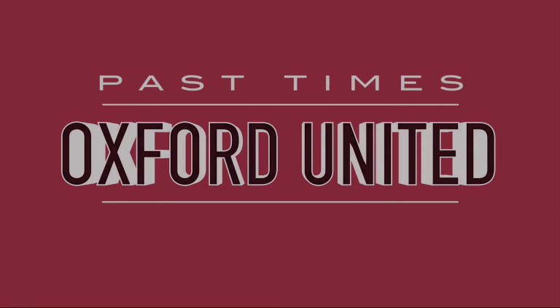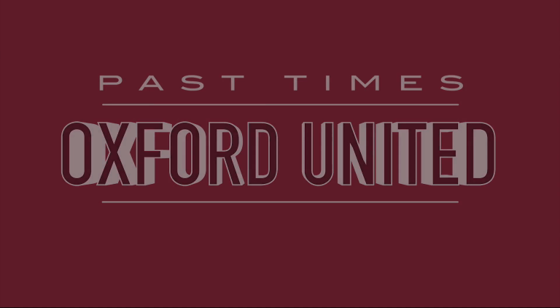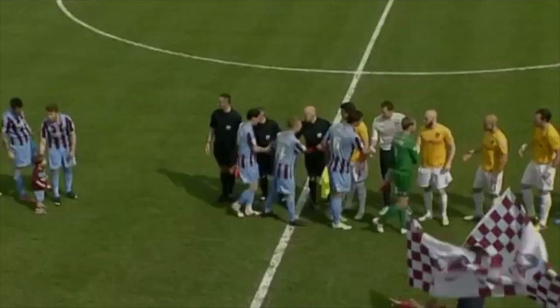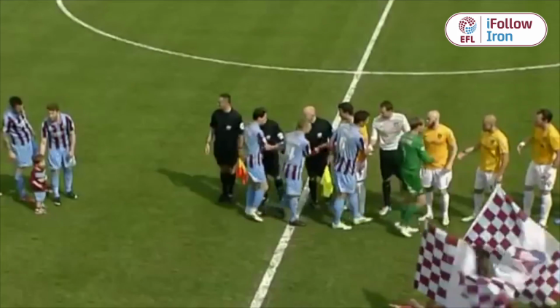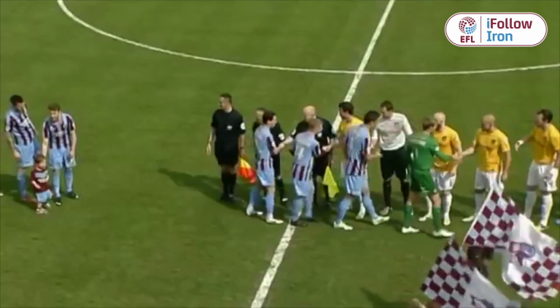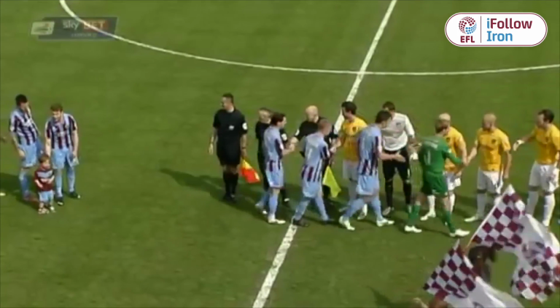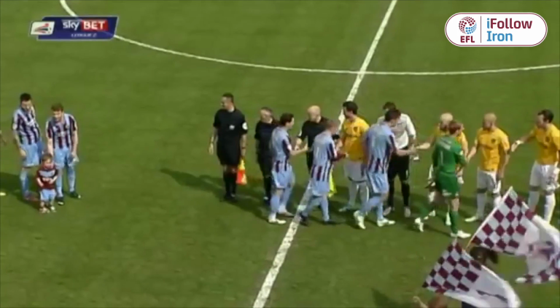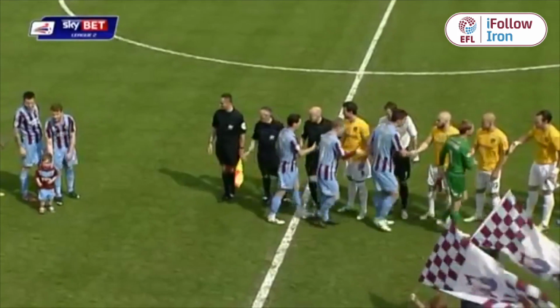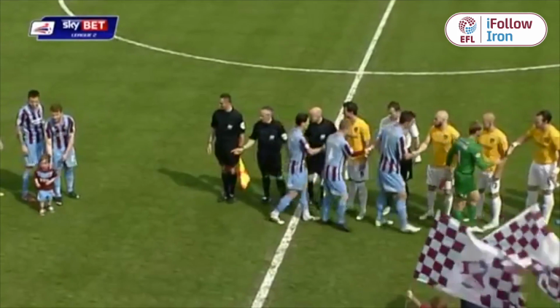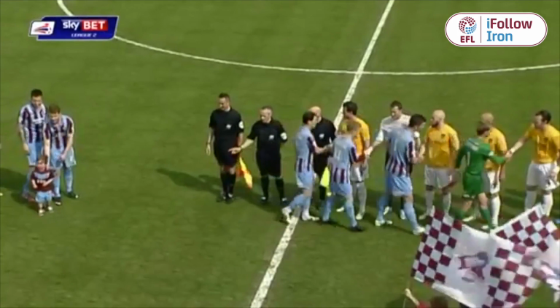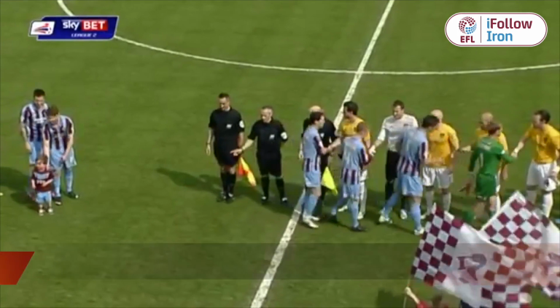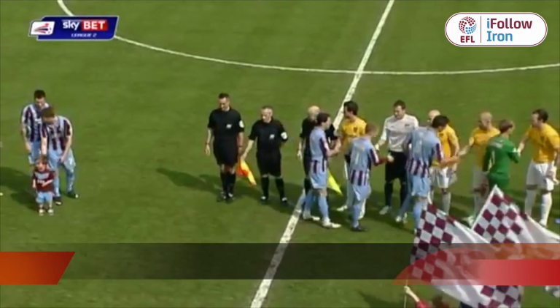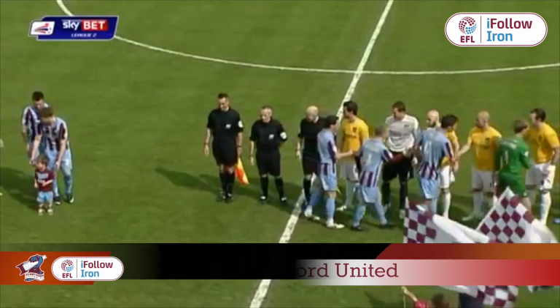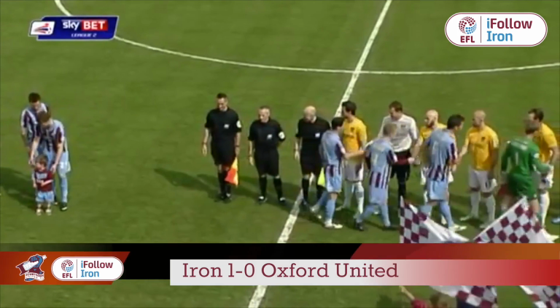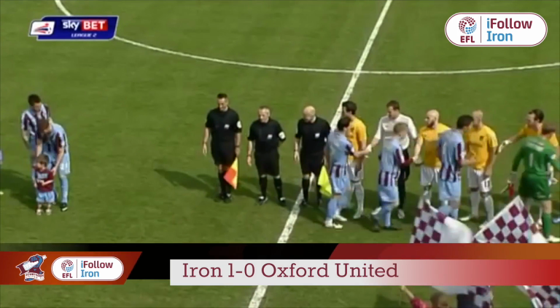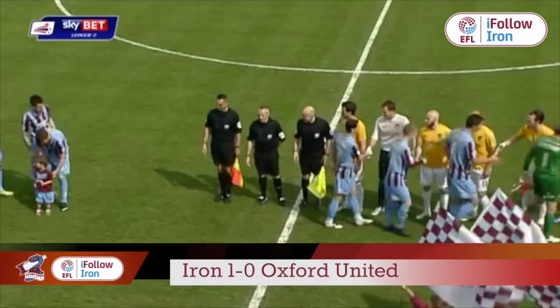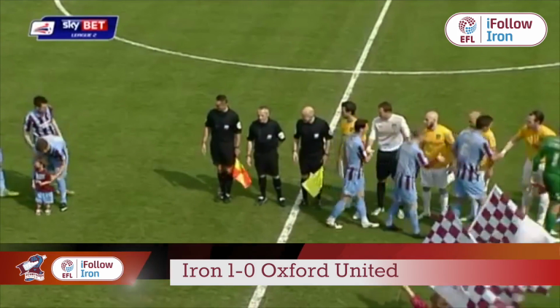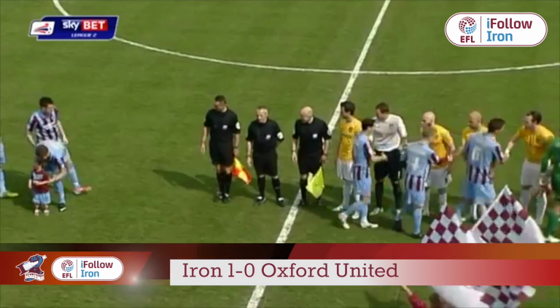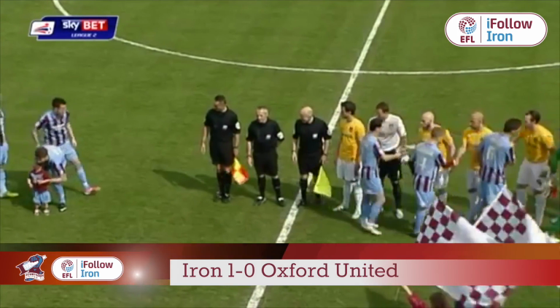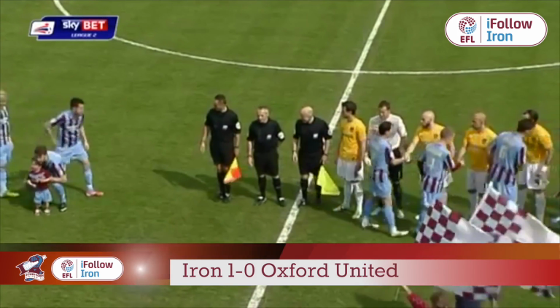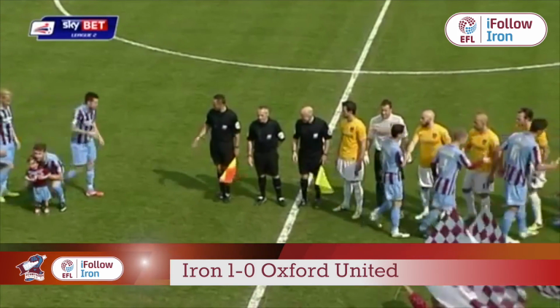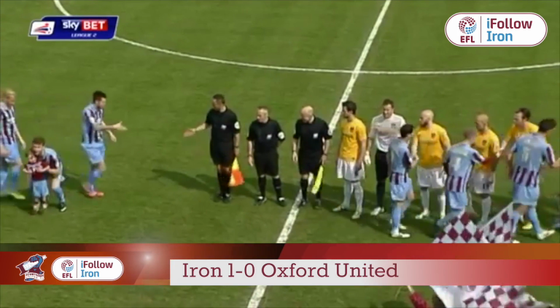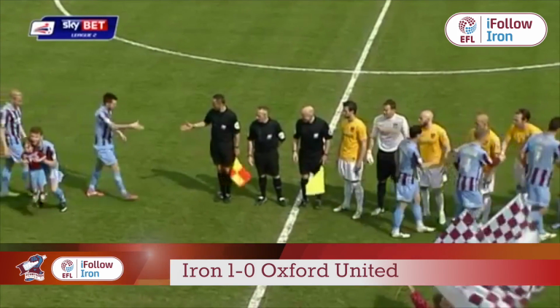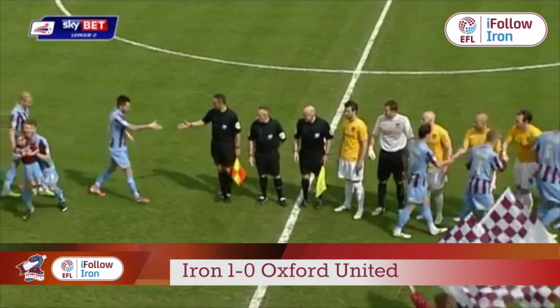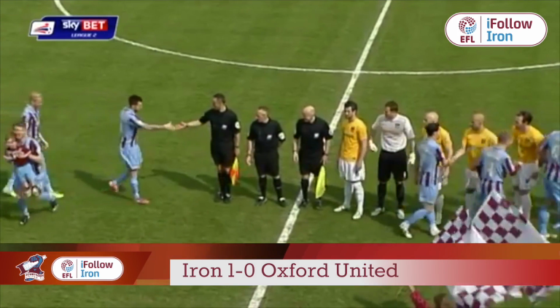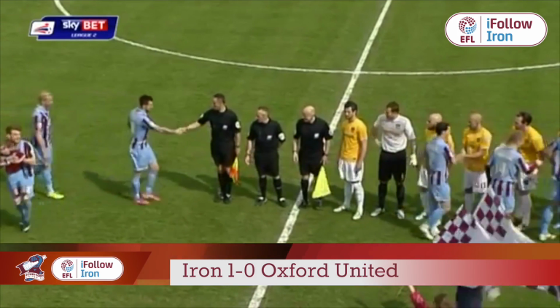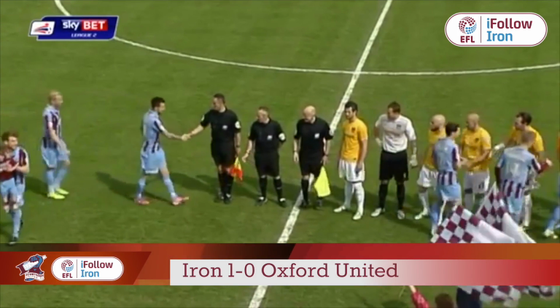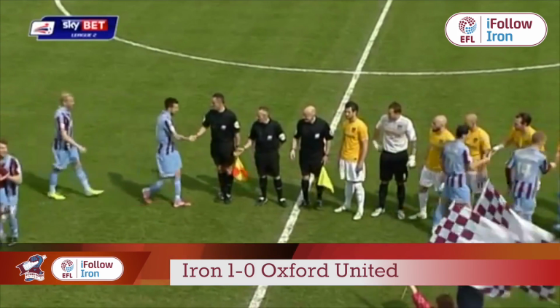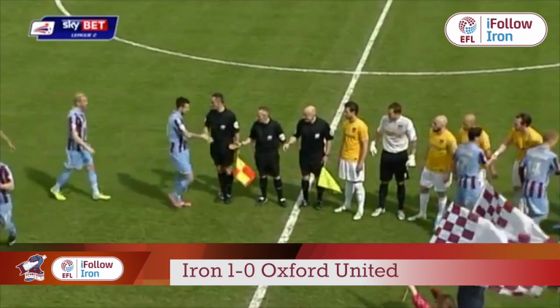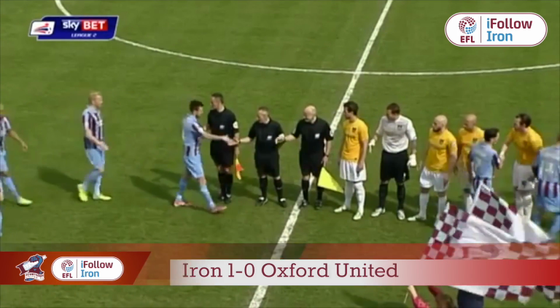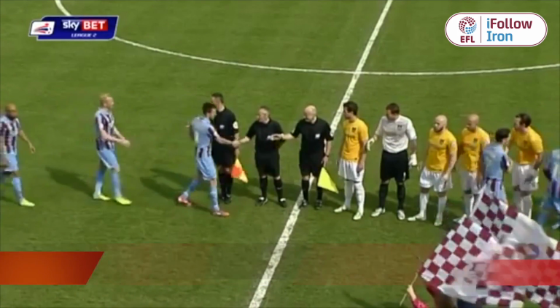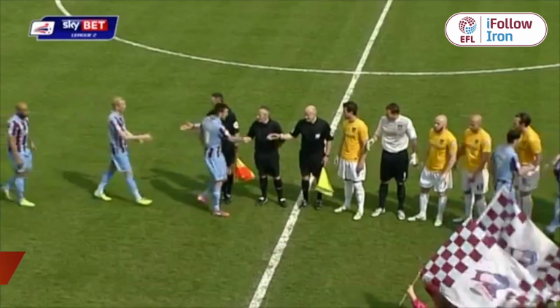League 2 leaders Scunthorpe will be looking to close in on promotion this afternoon as they host Oxford United.